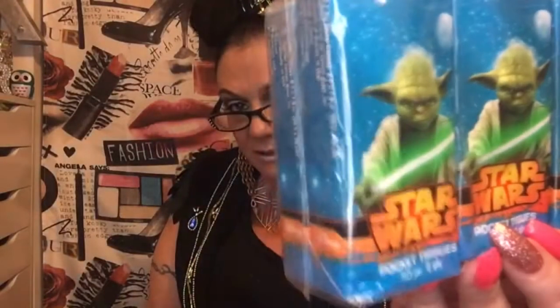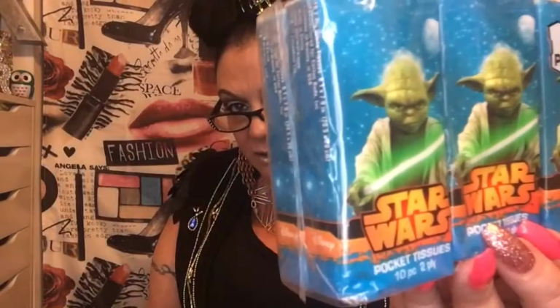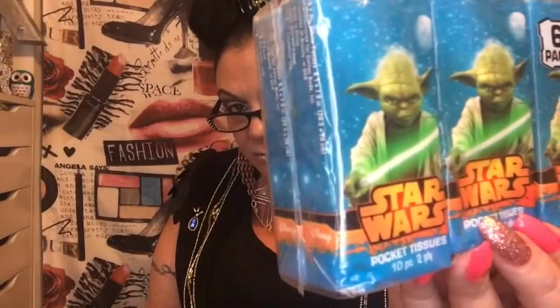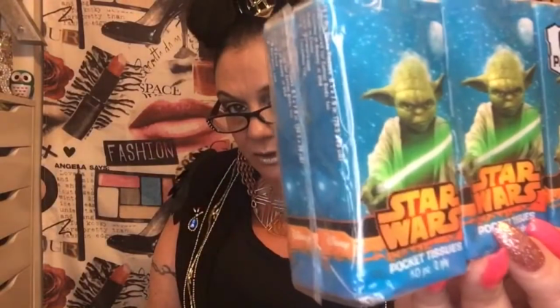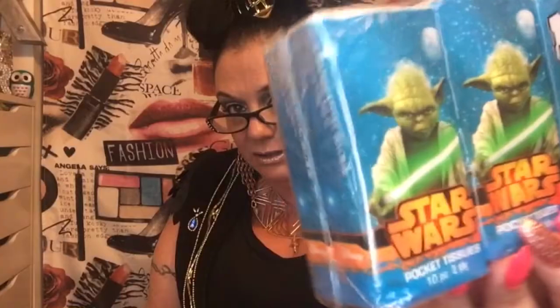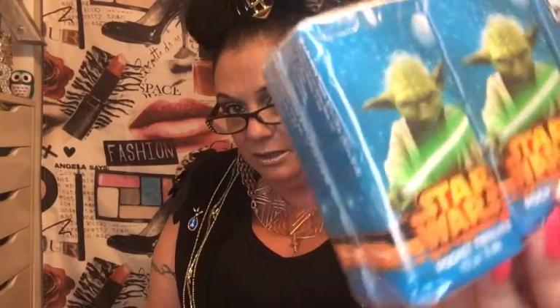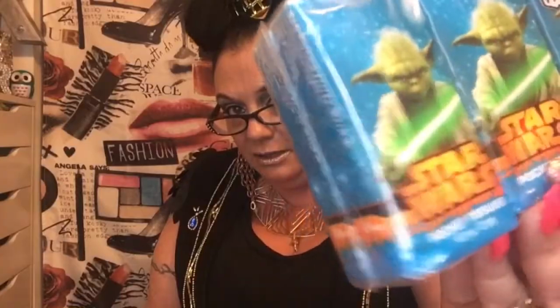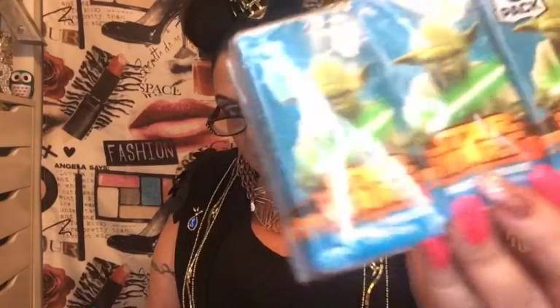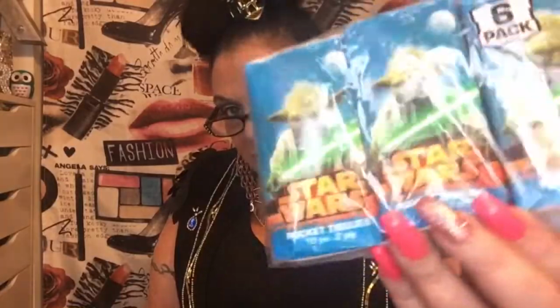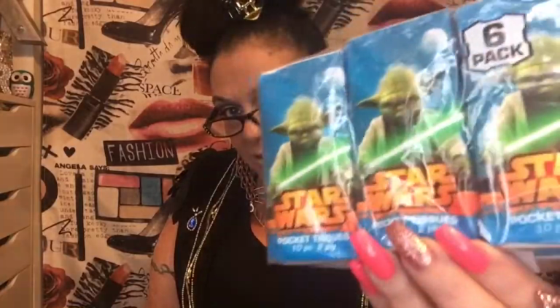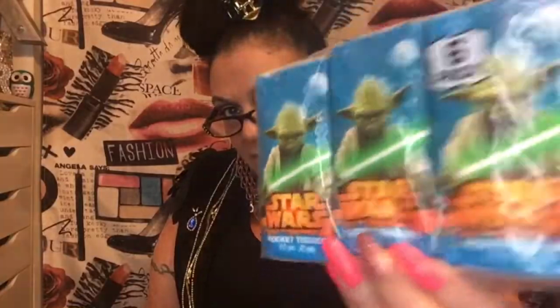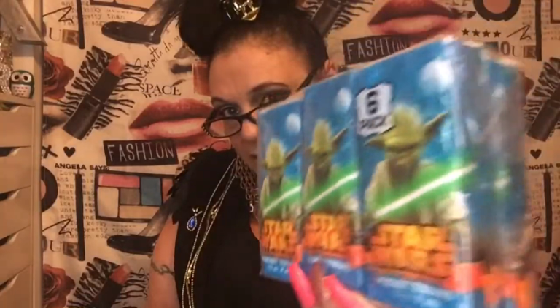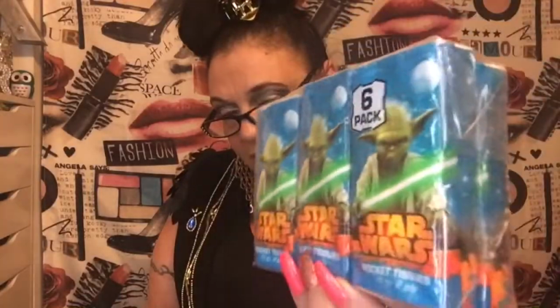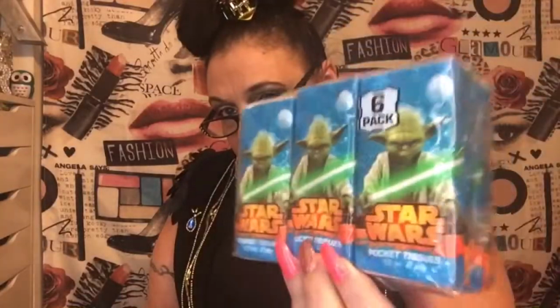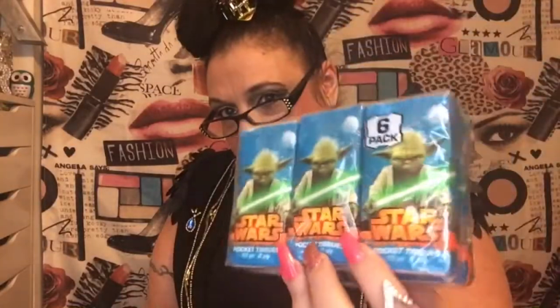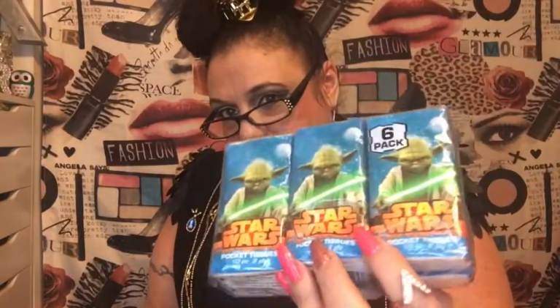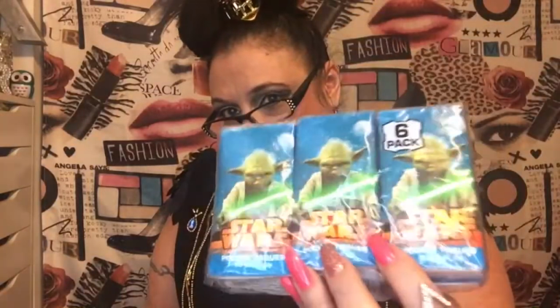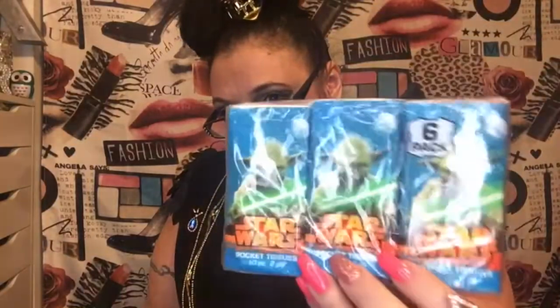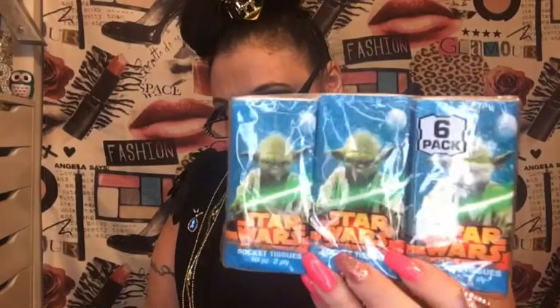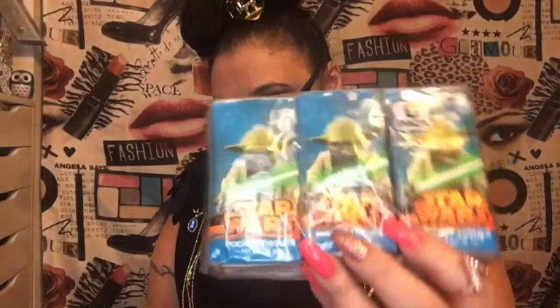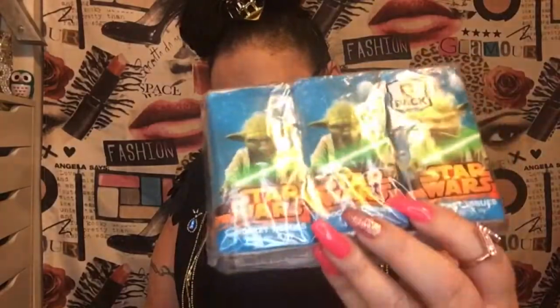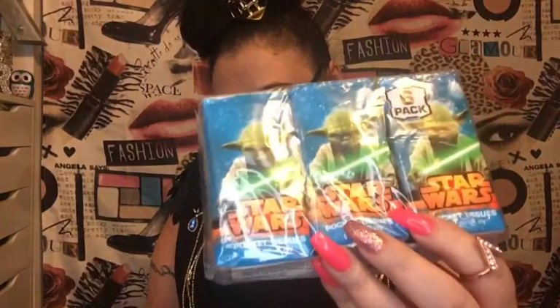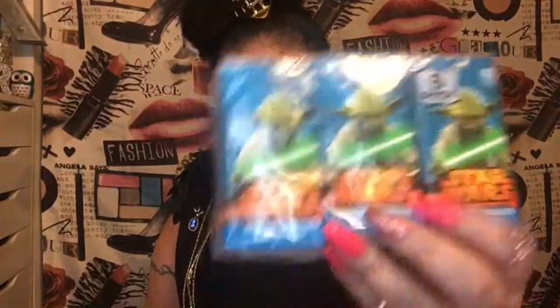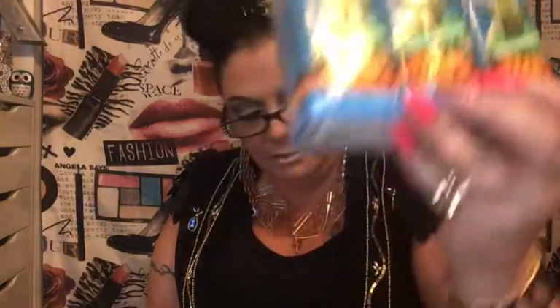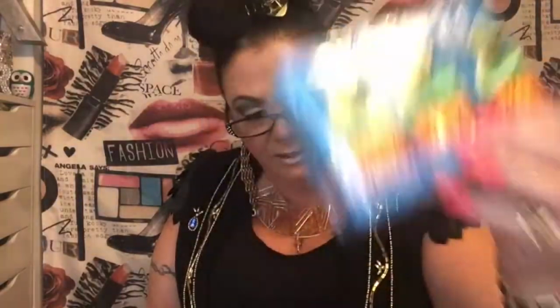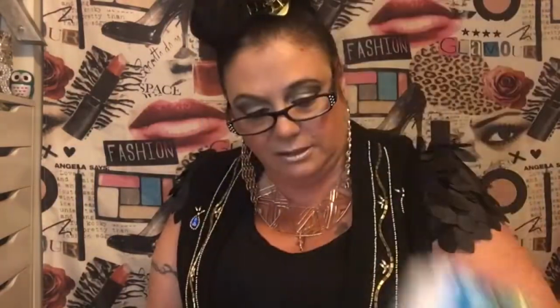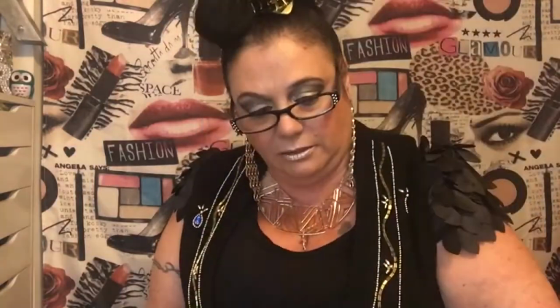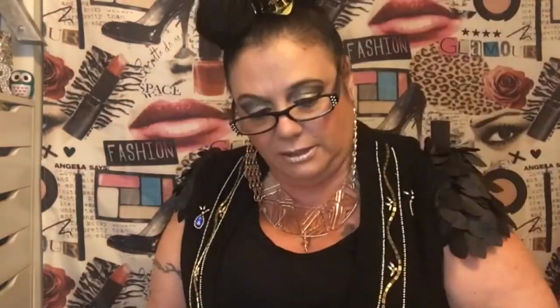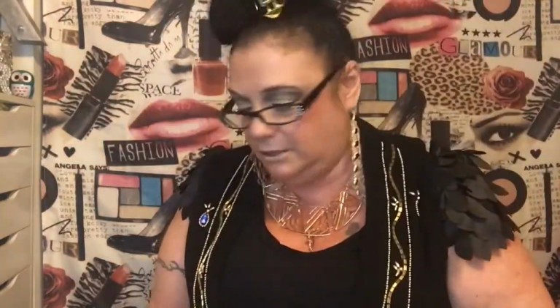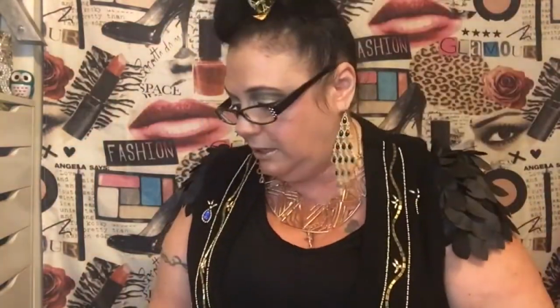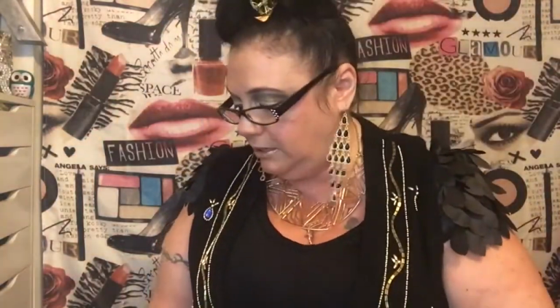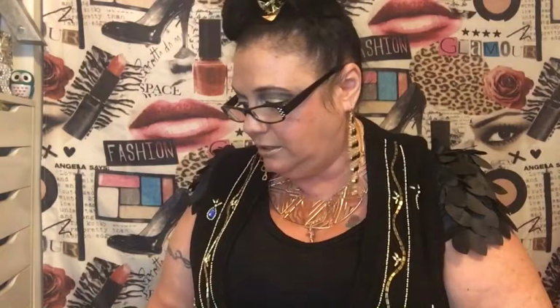These are a three-pack of 10-piece tissues — this is Star Wars. I know the grandkids always like these tissues when I buy them, so that's going to go in the Easter bucket.